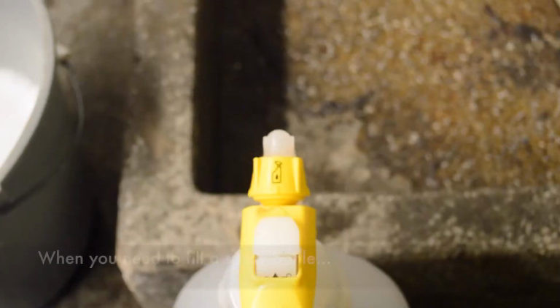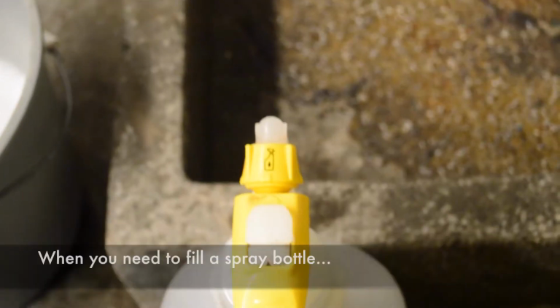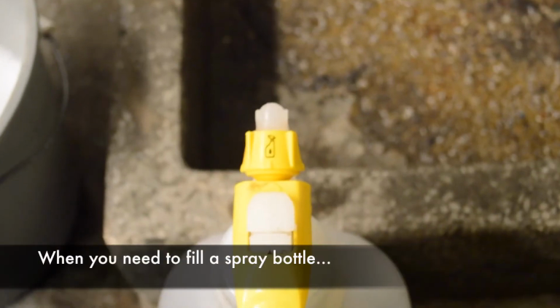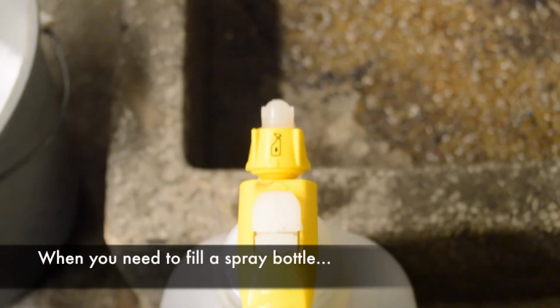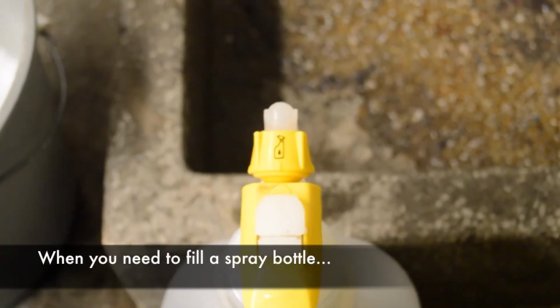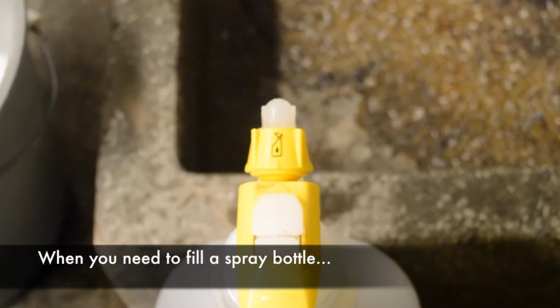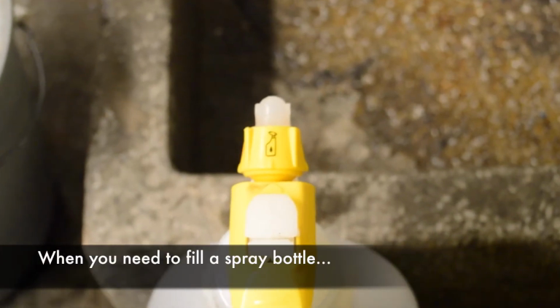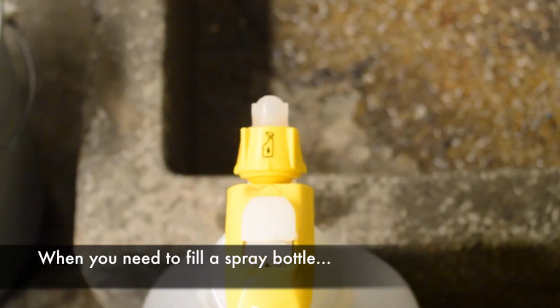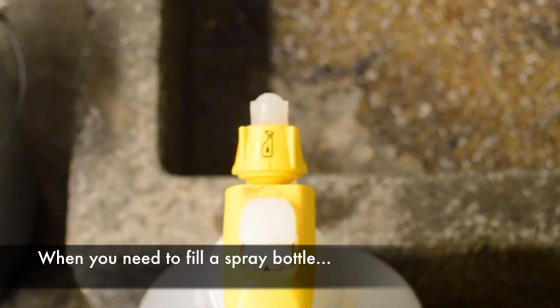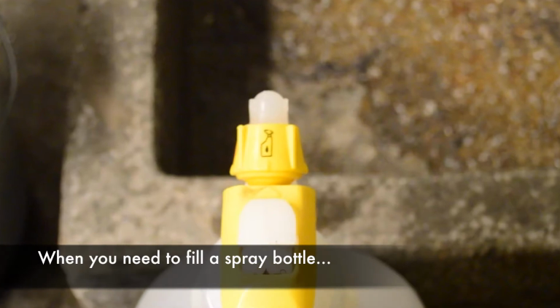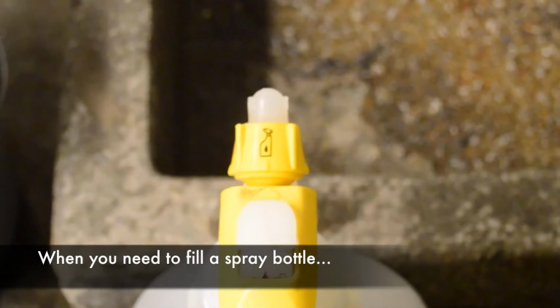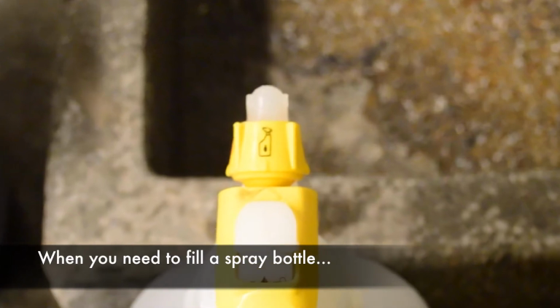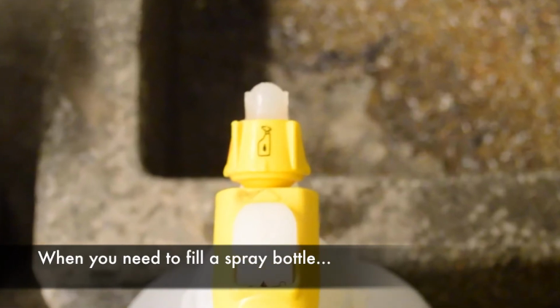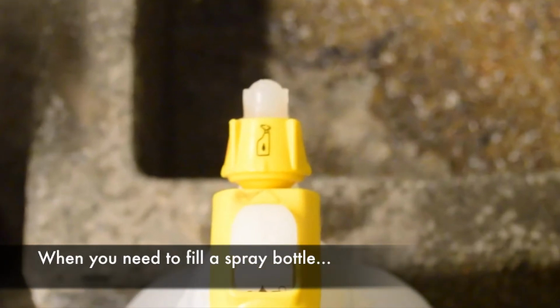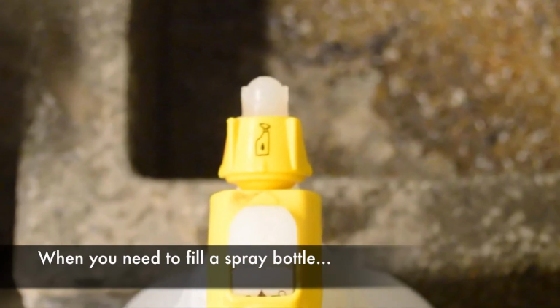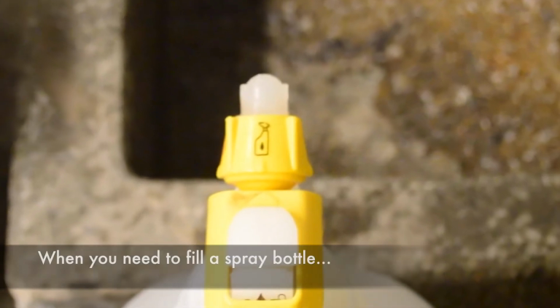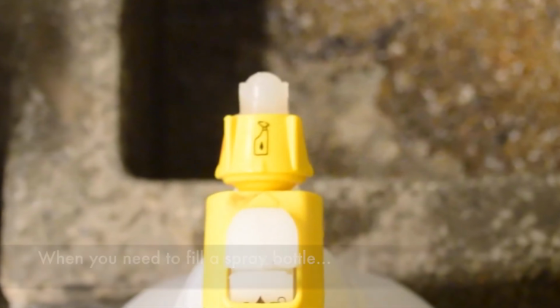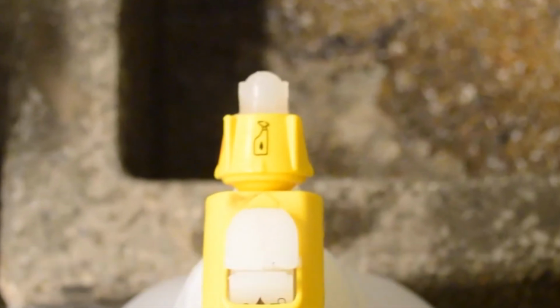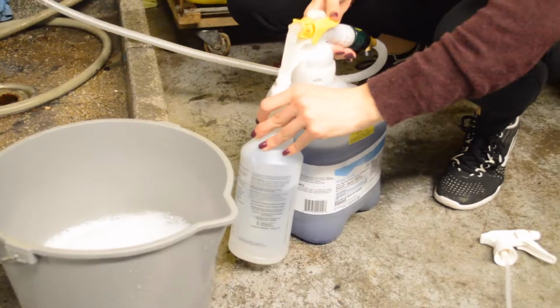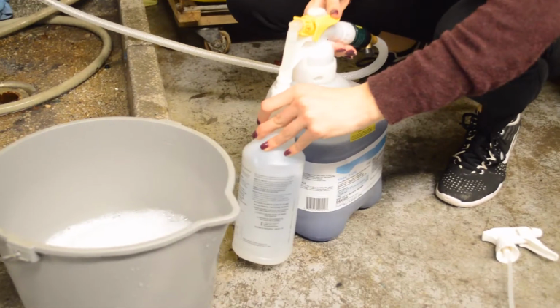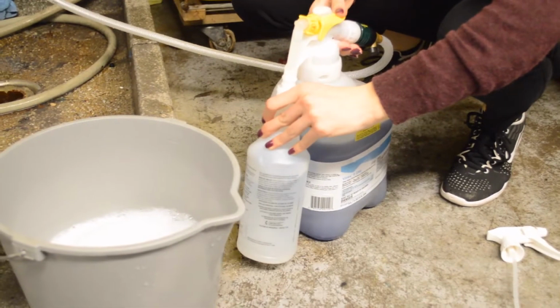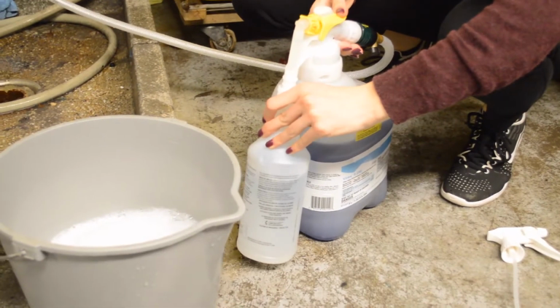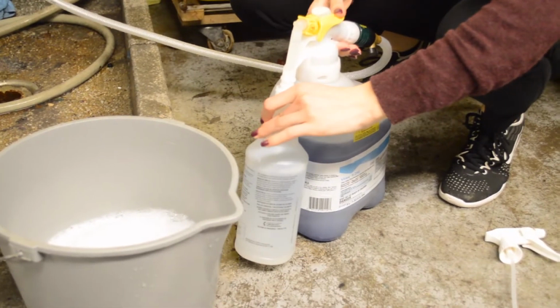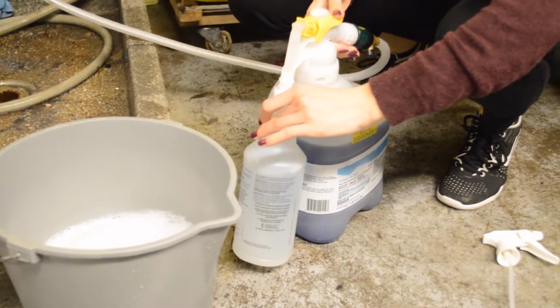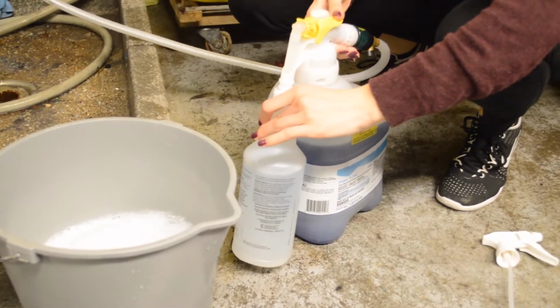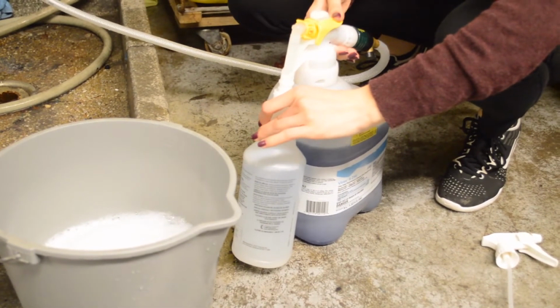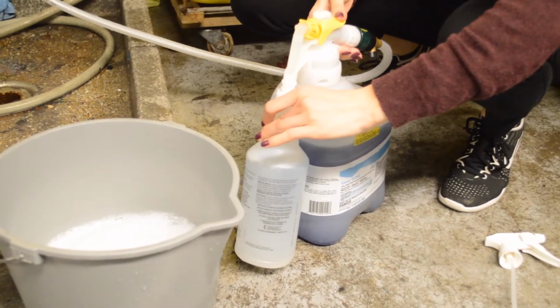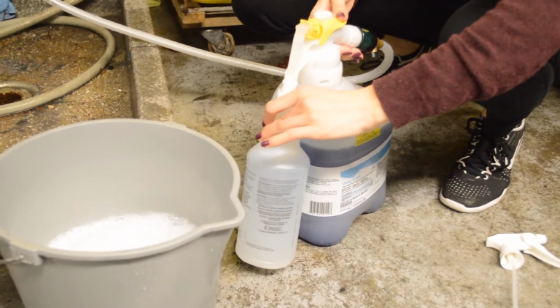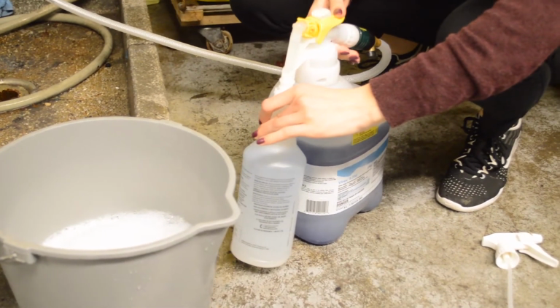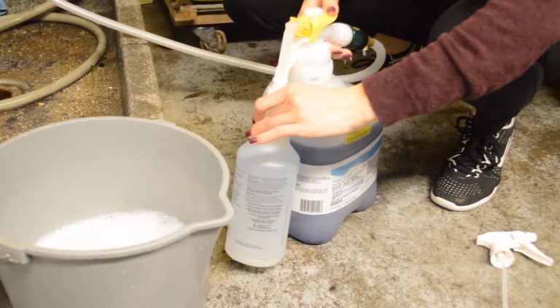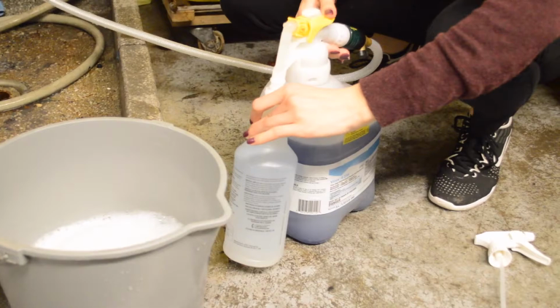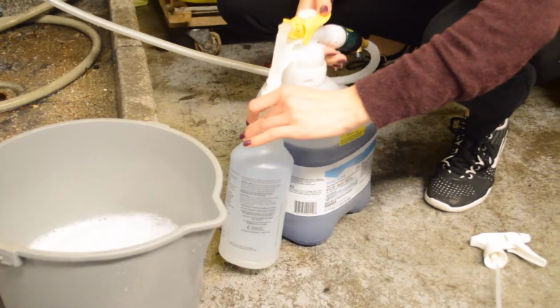Be sure the large V-Rex bottle knob is turned to the spray bottle. You can now also use this to fill your spray bottle to take along with you.